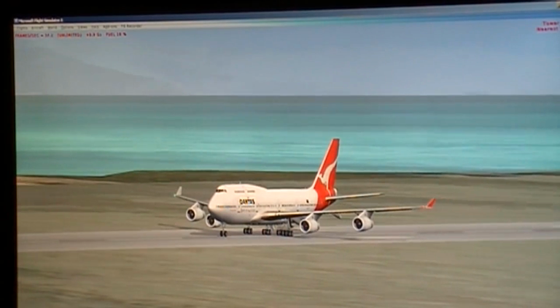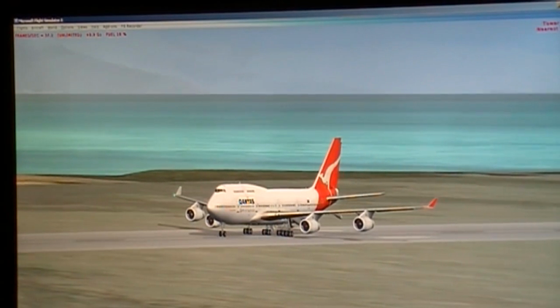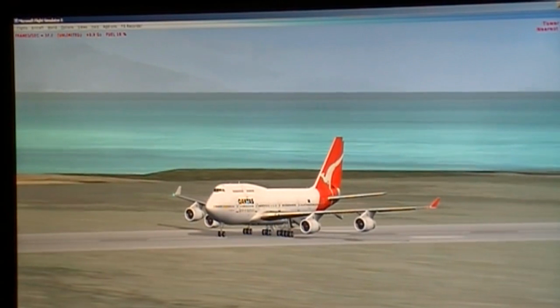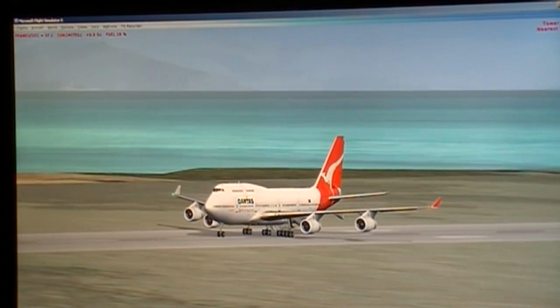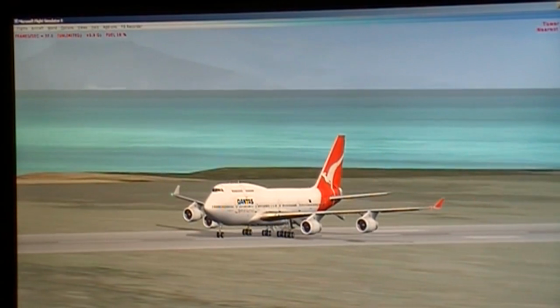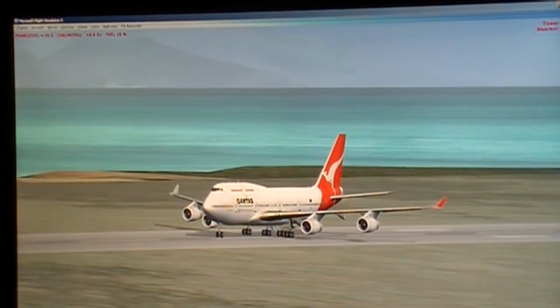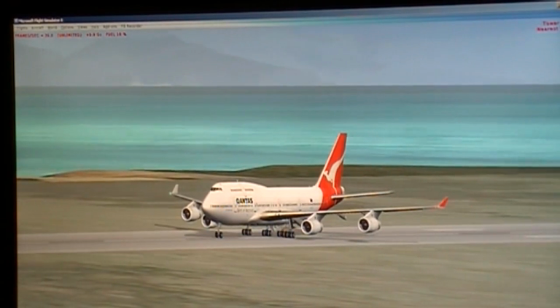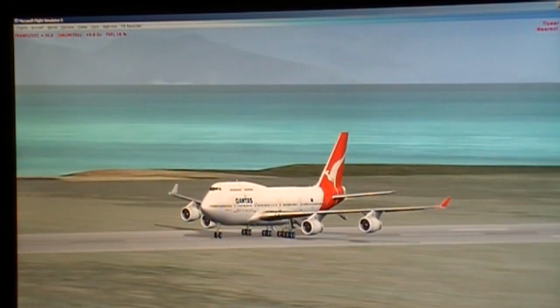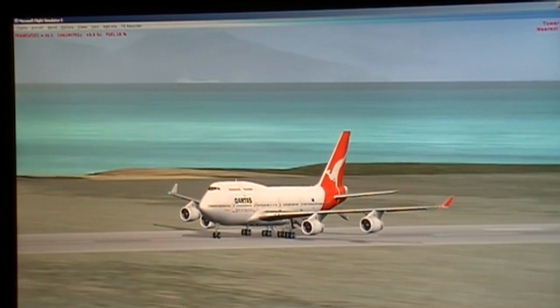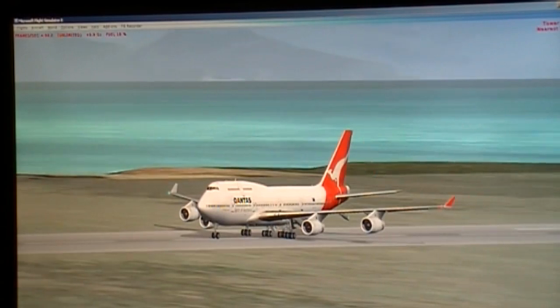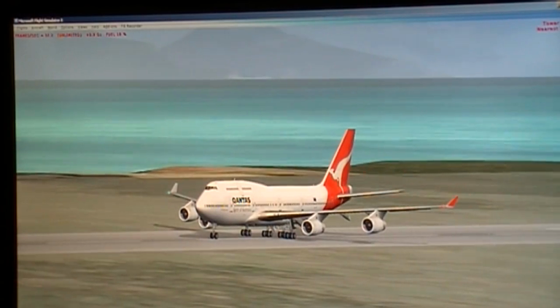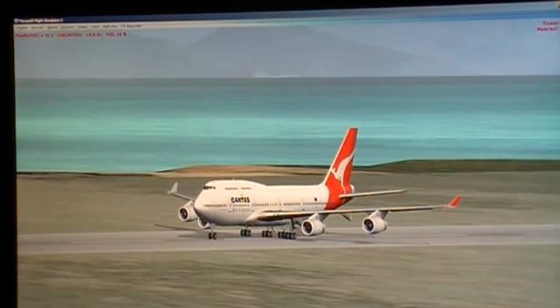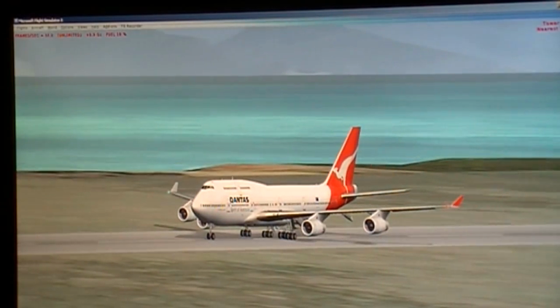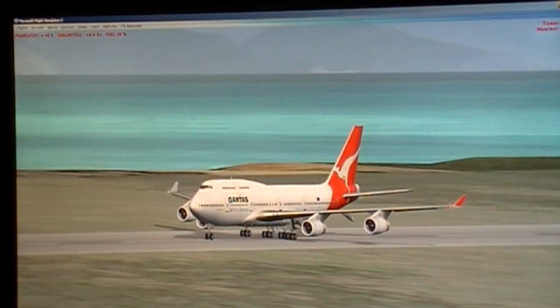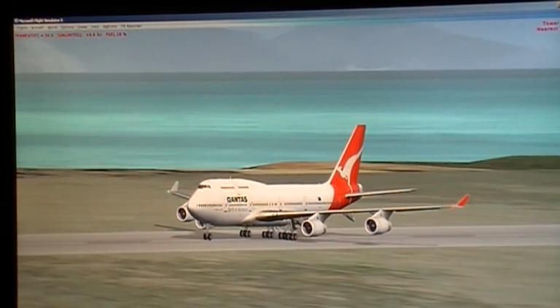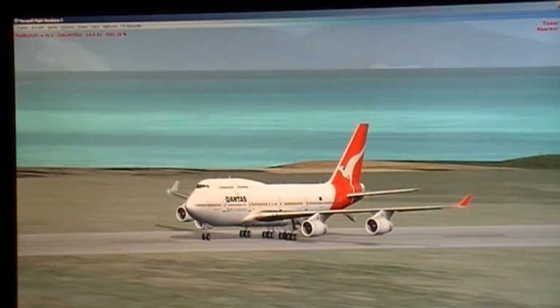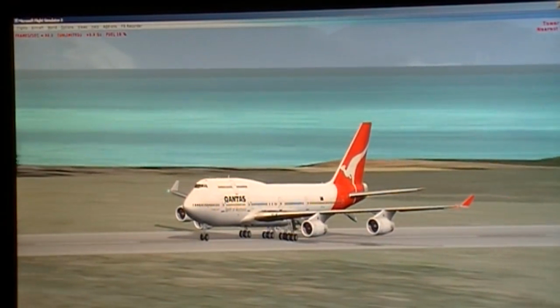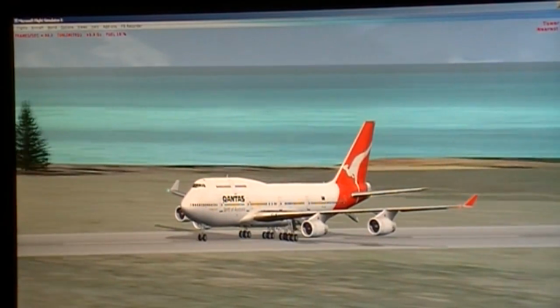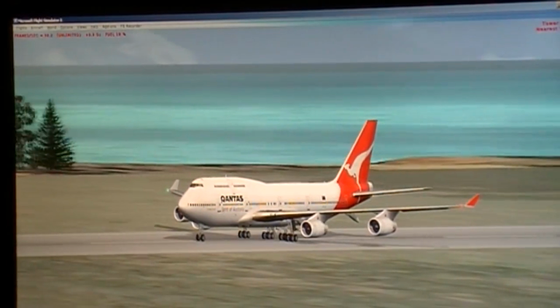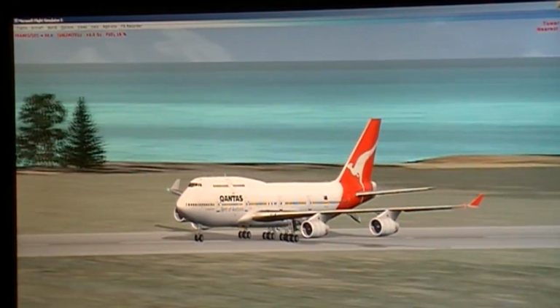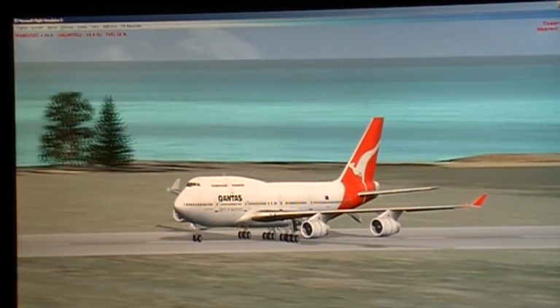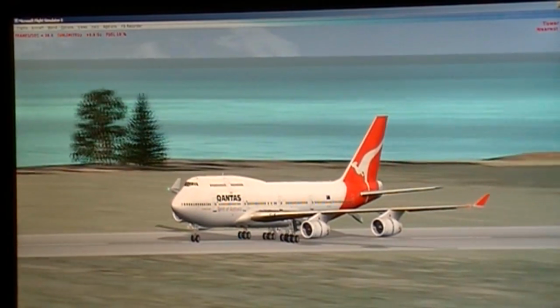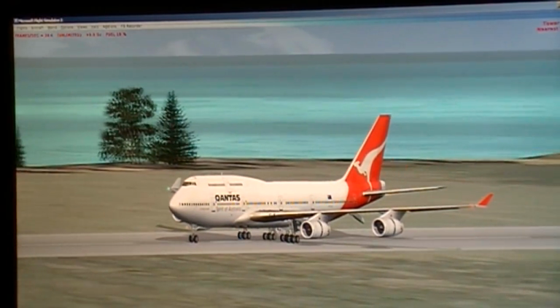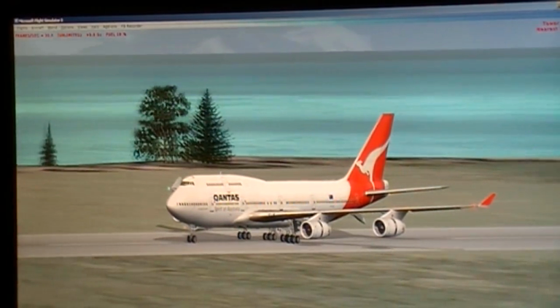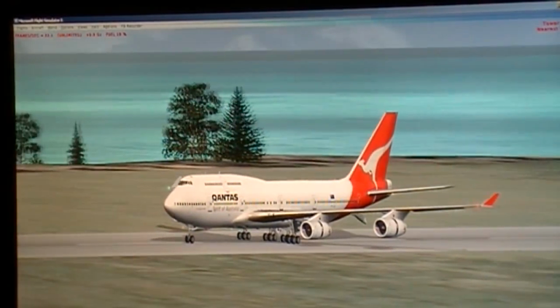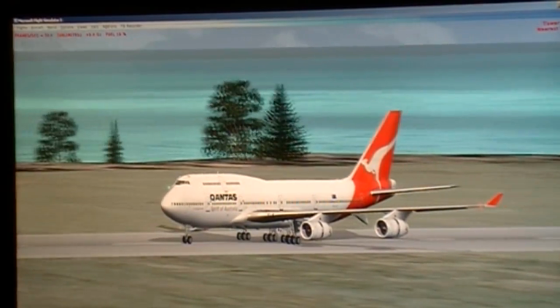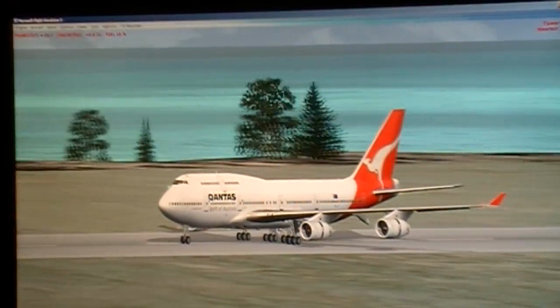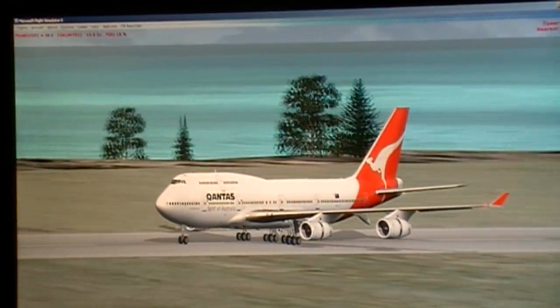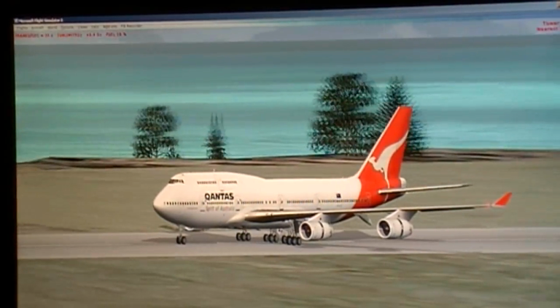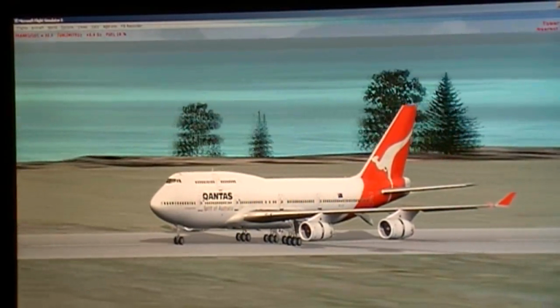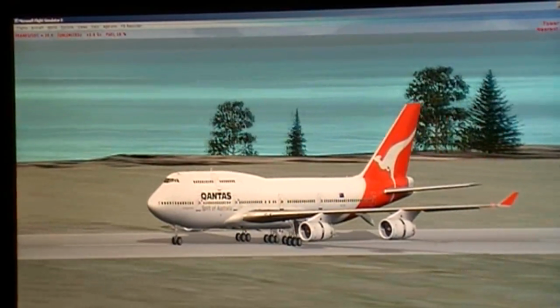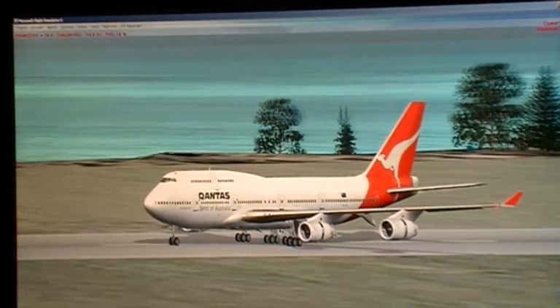After landing checks, please. Okay, after landing checks. Taxi light switch — it's on. Landing lights...